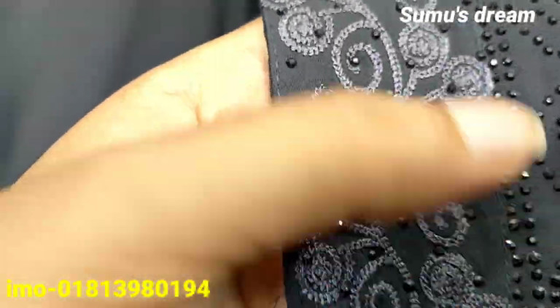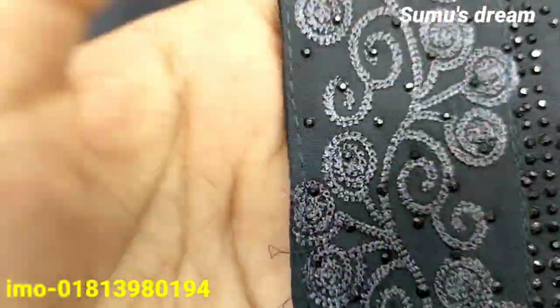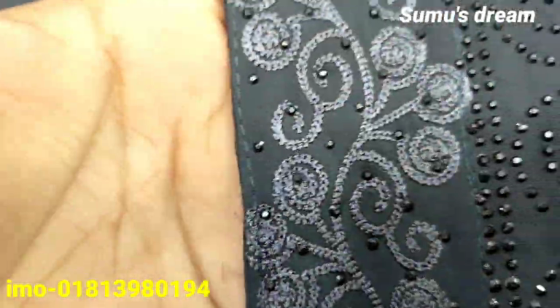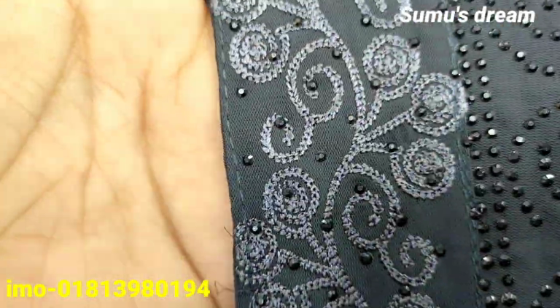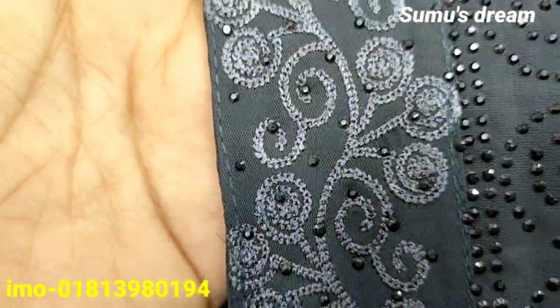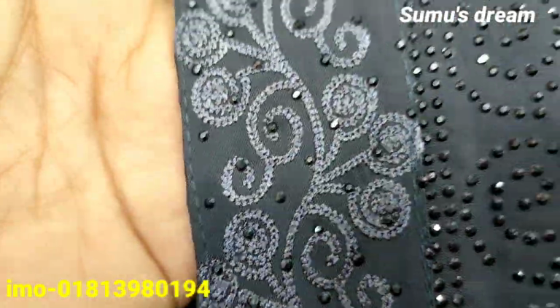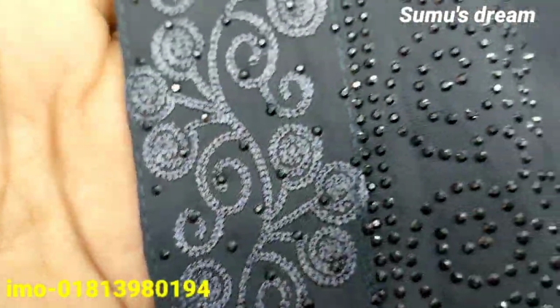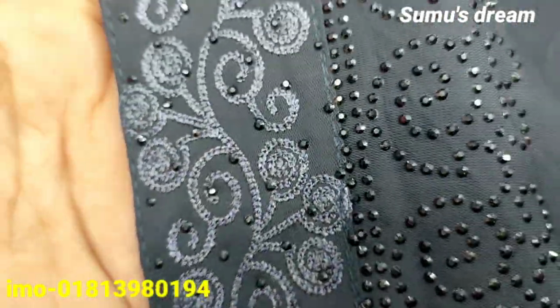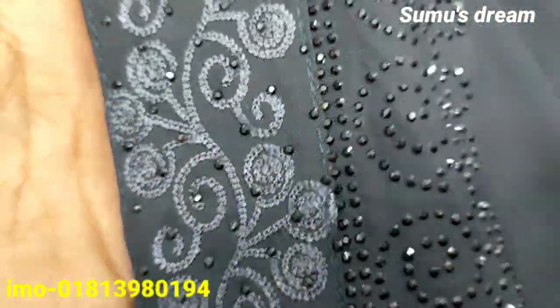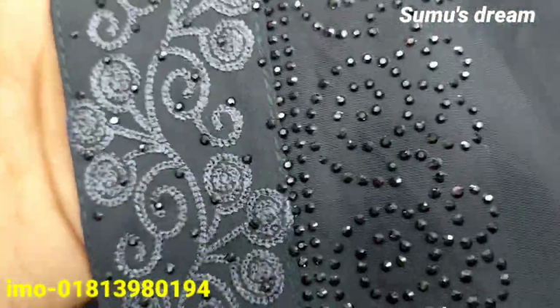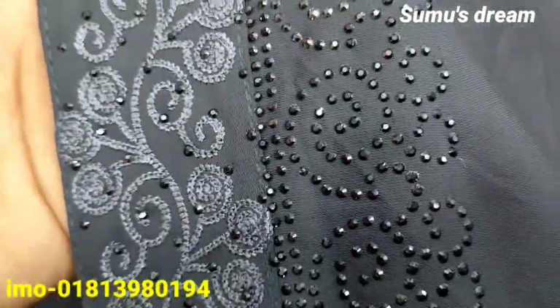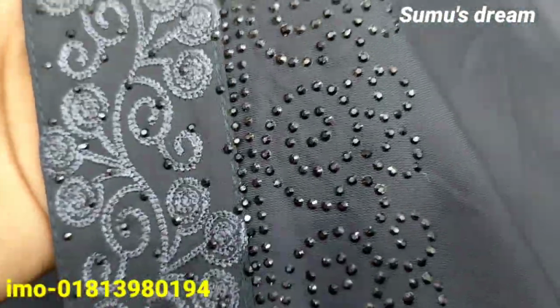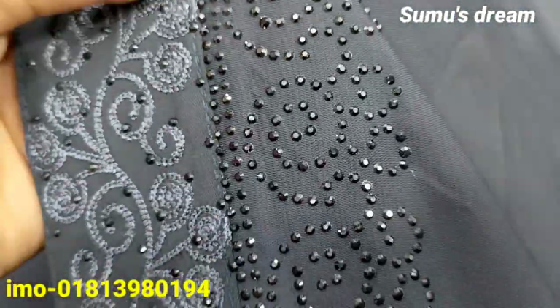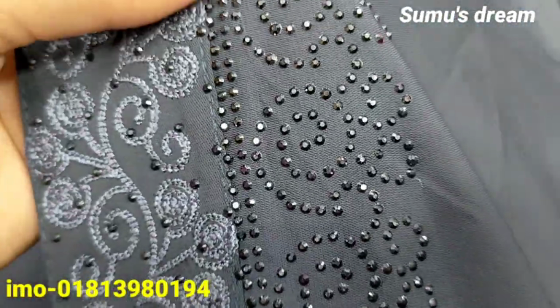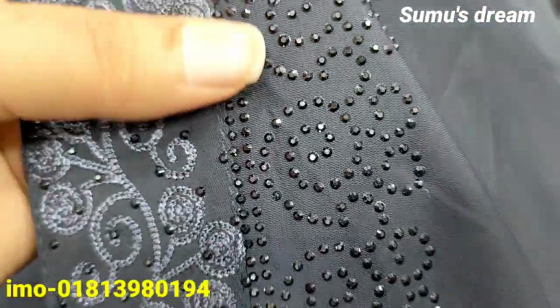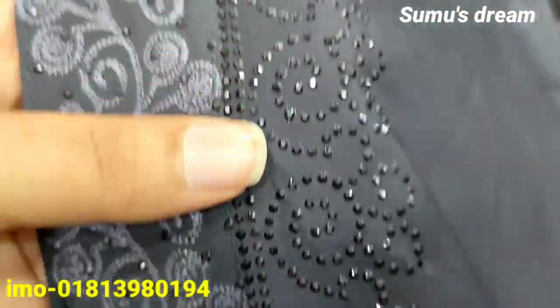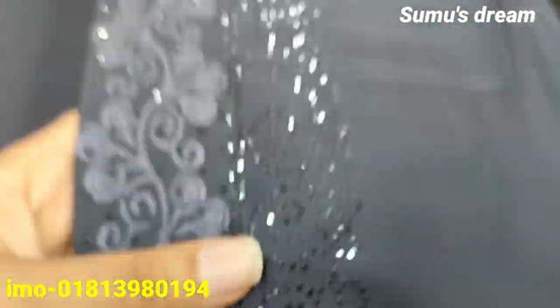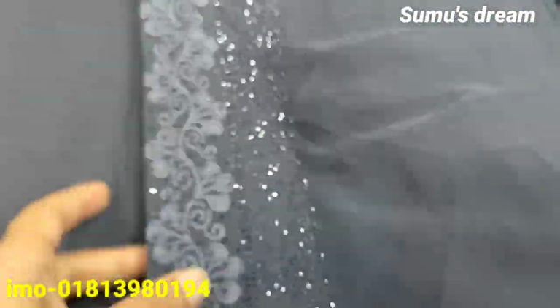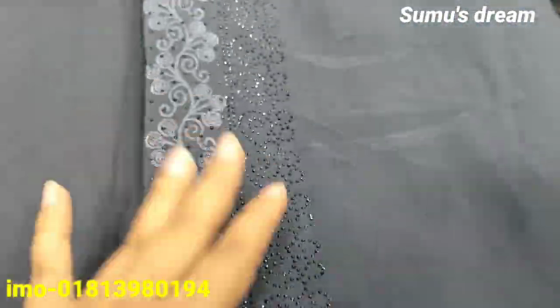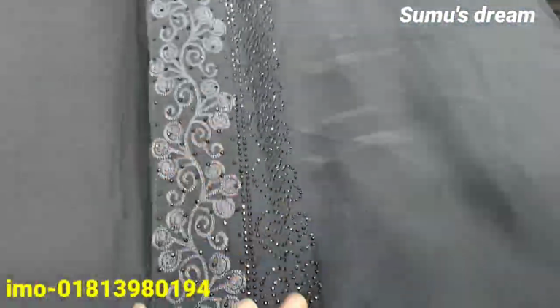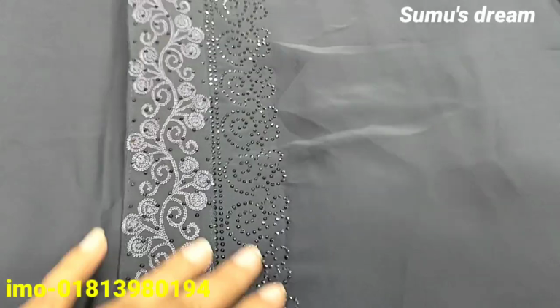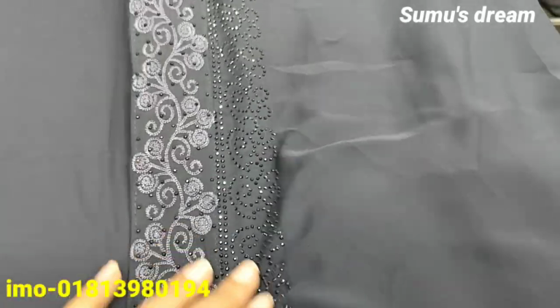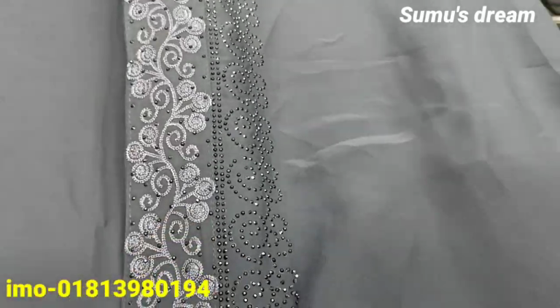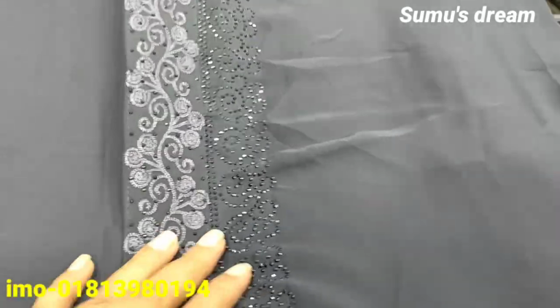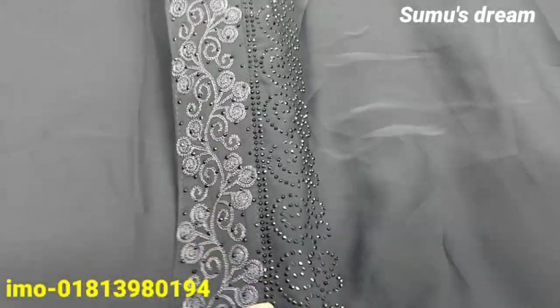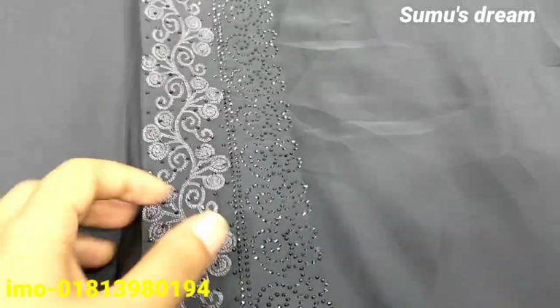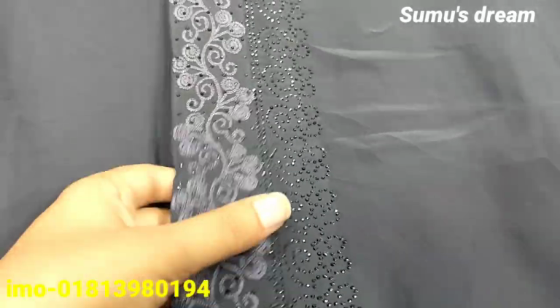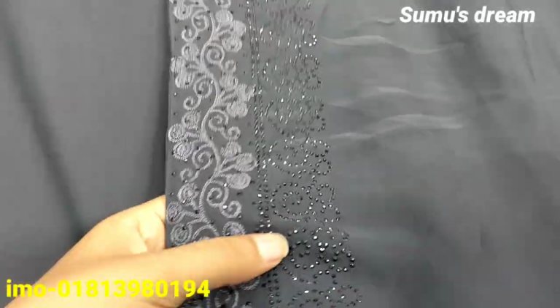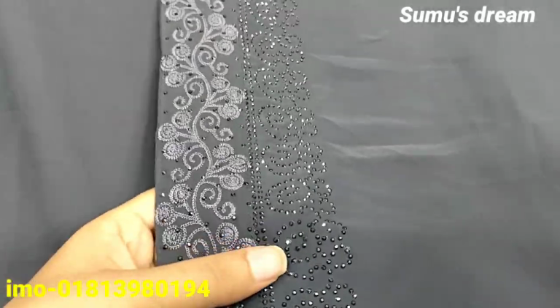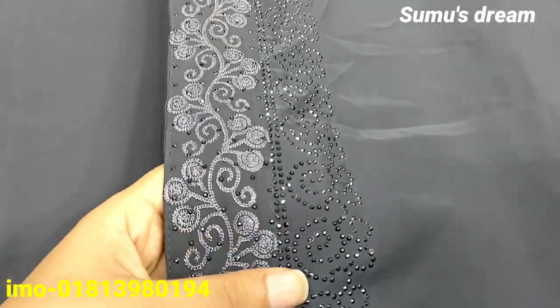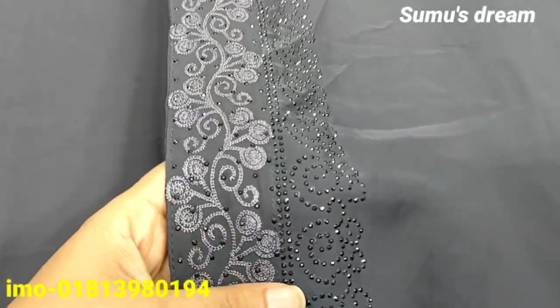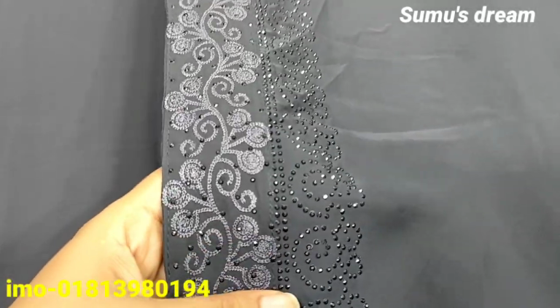We can make the original DMC stone. So these are the original DMC stones.